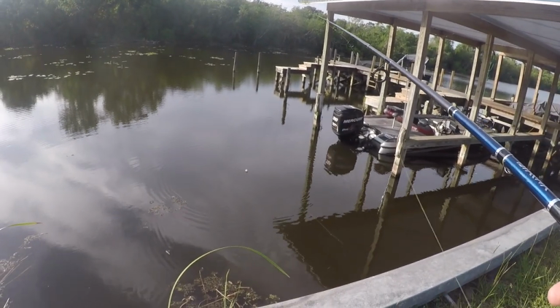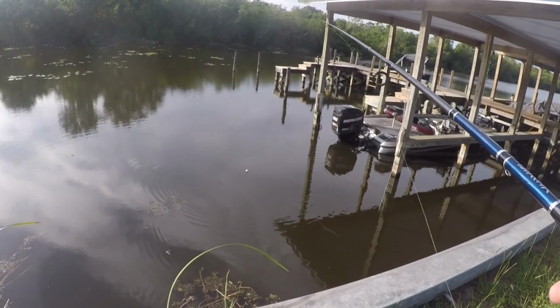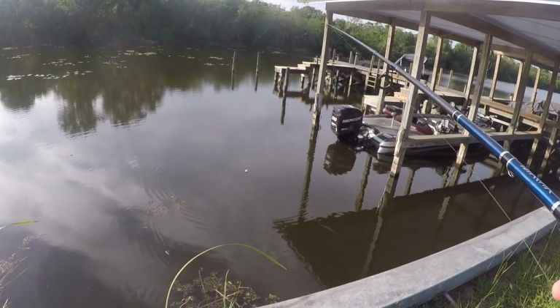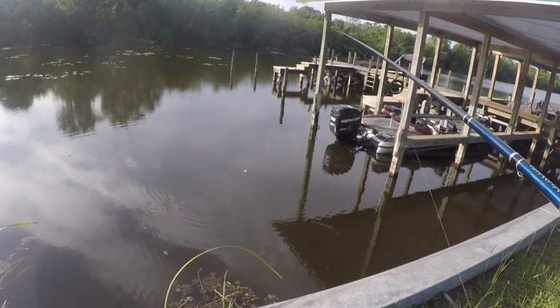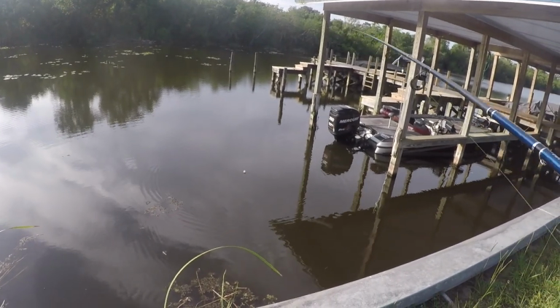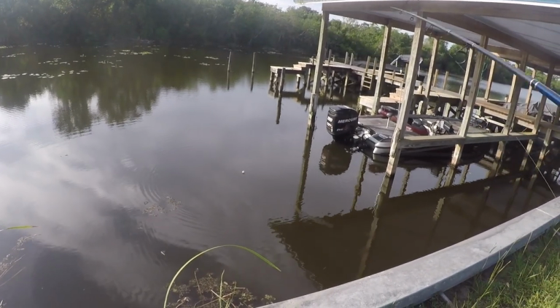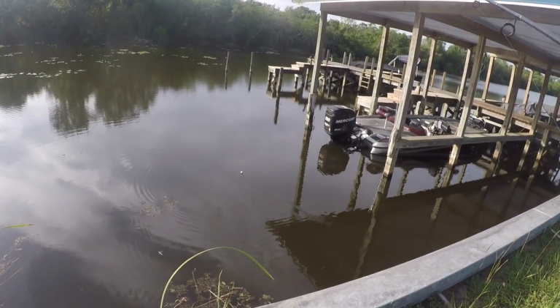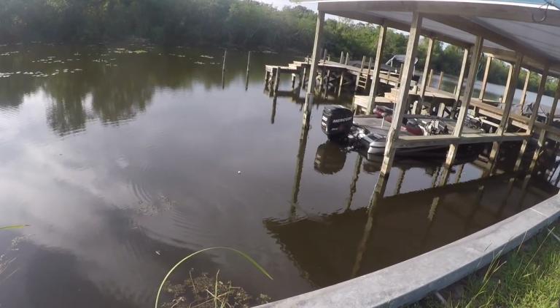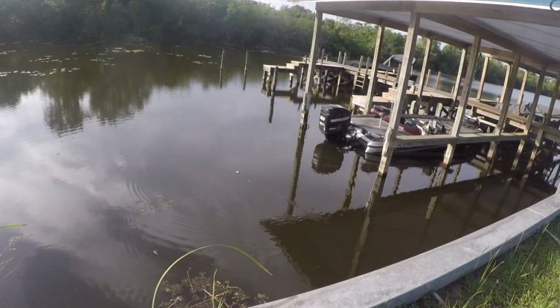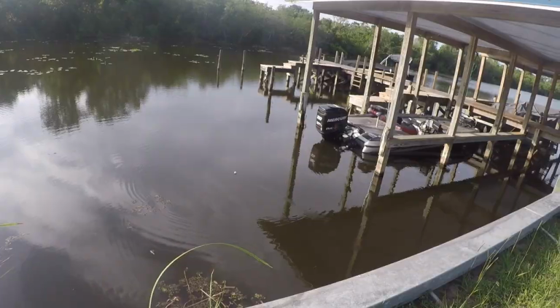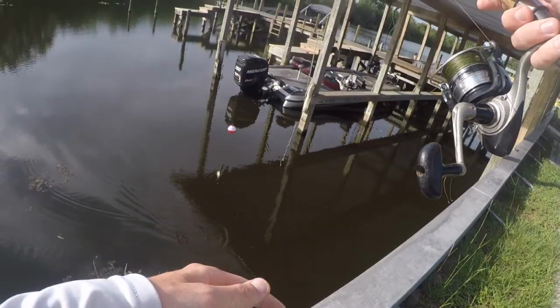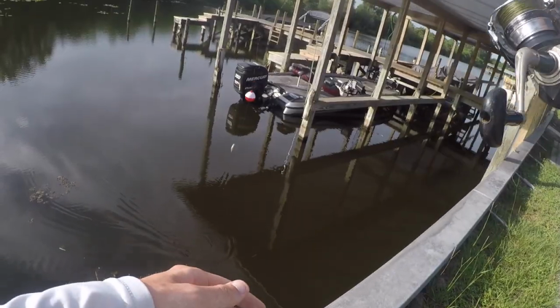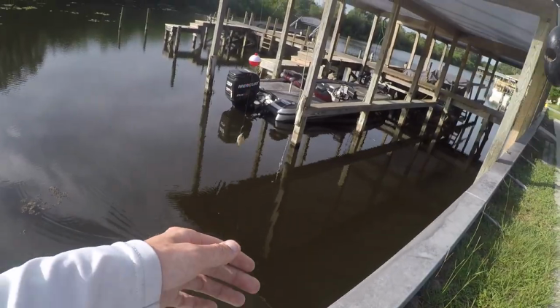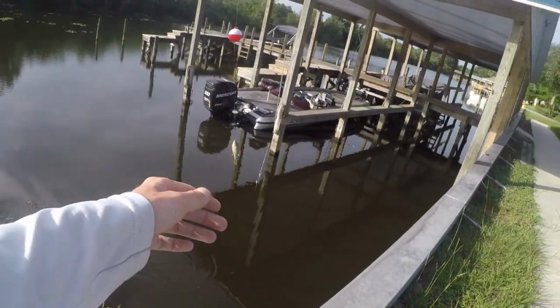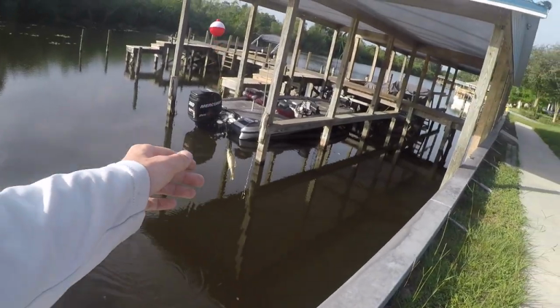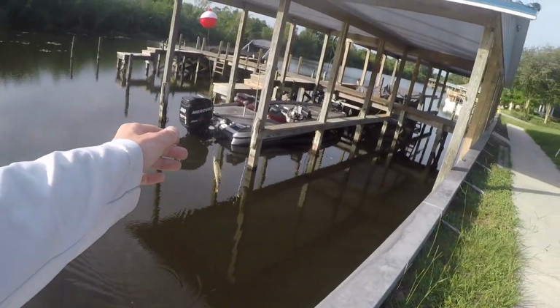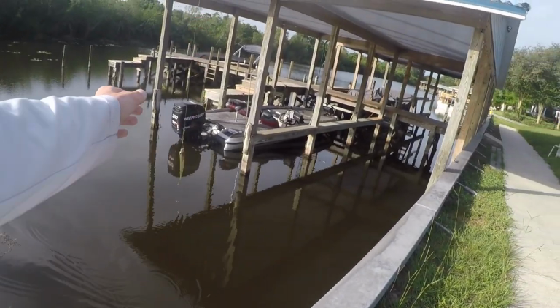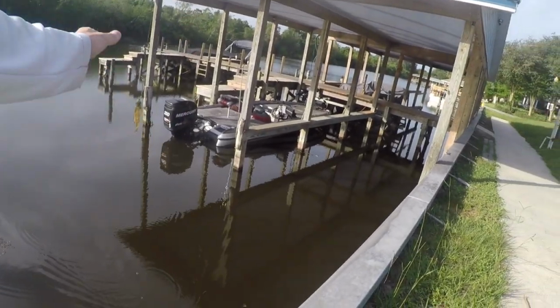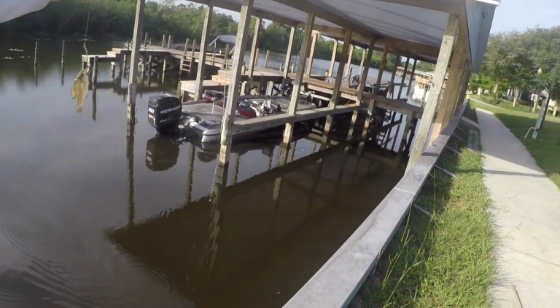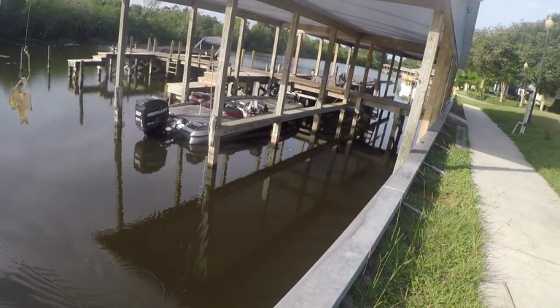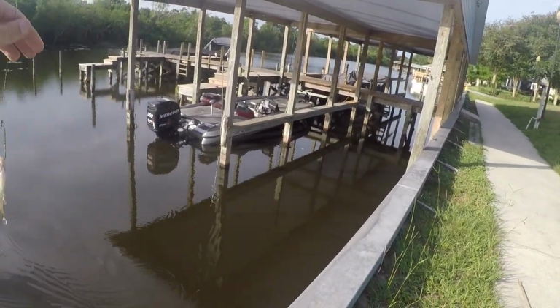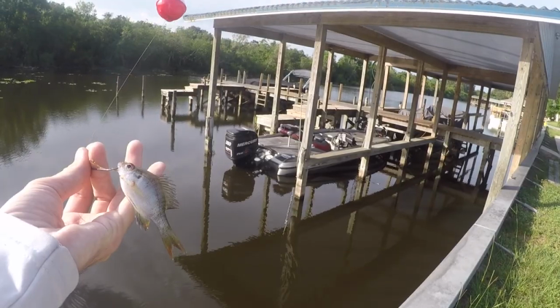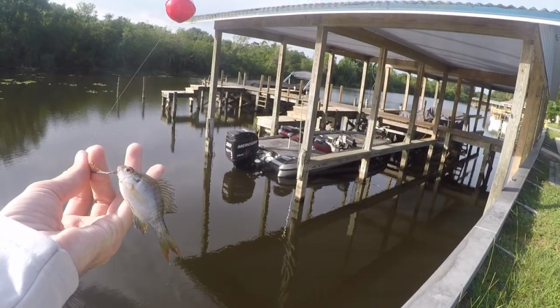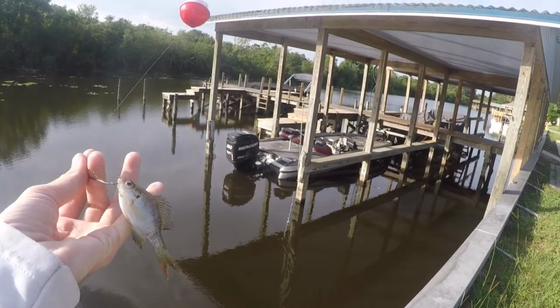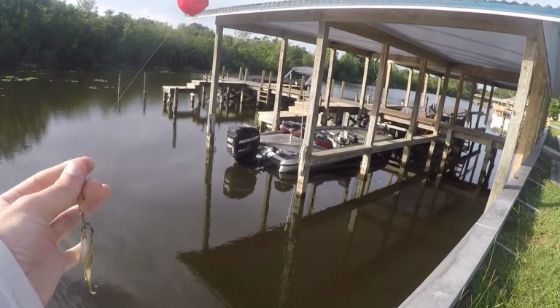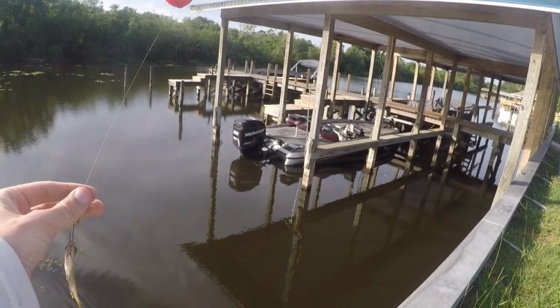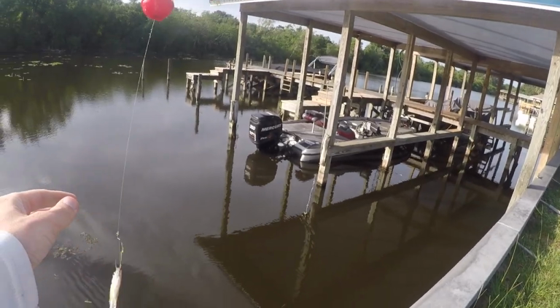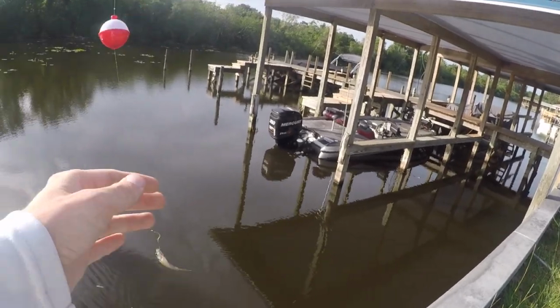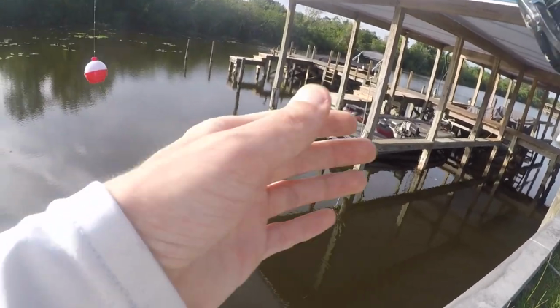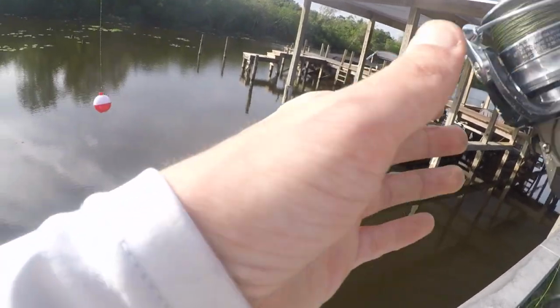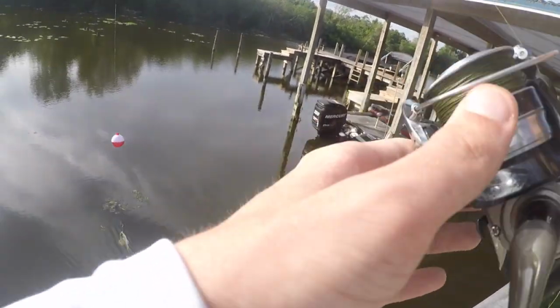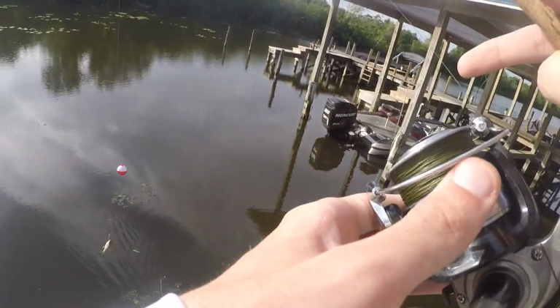He dropped it again. He's definitely dead now — the bluegill is done.